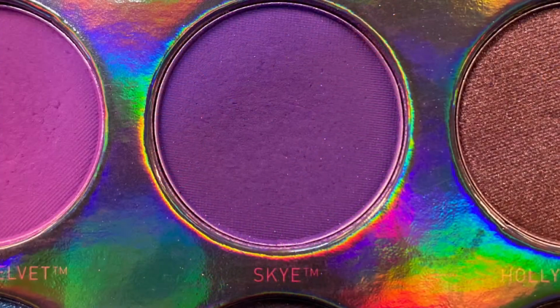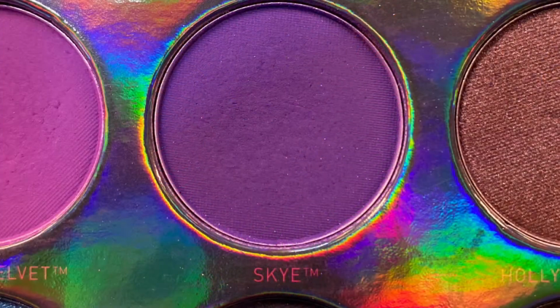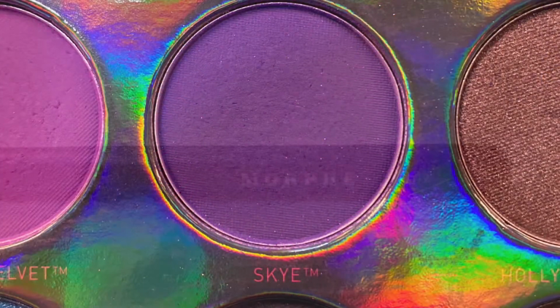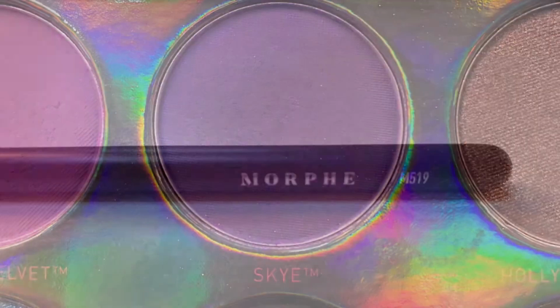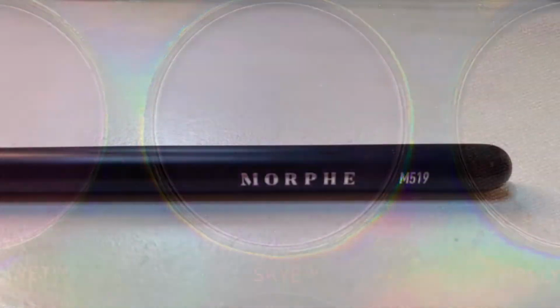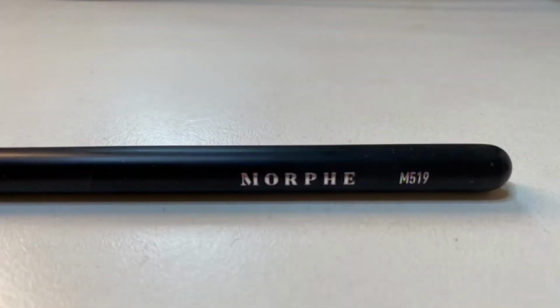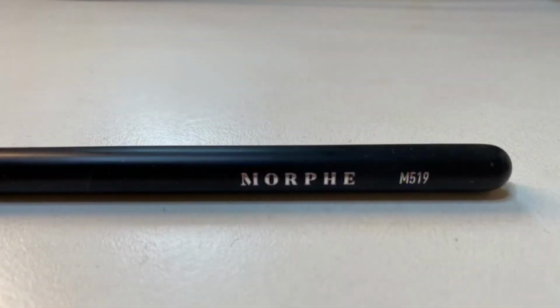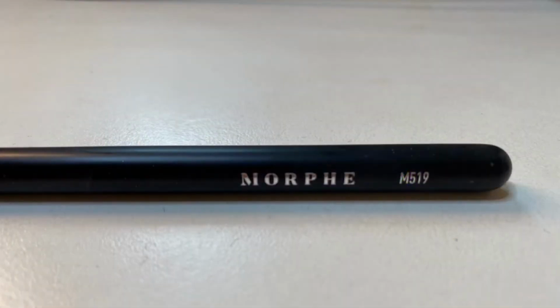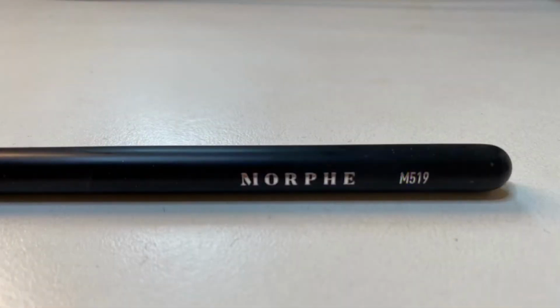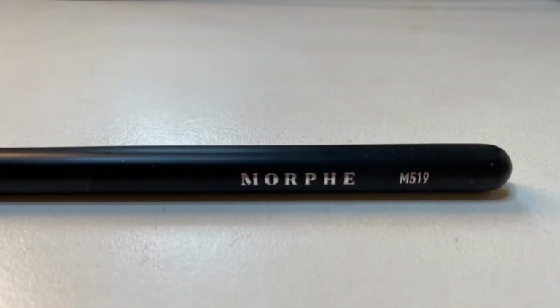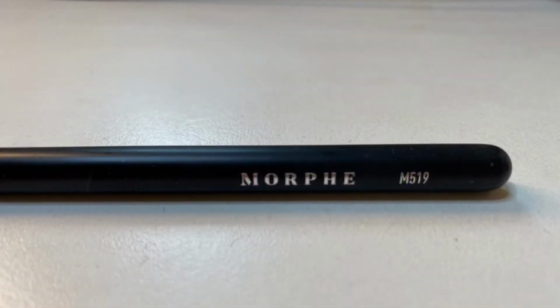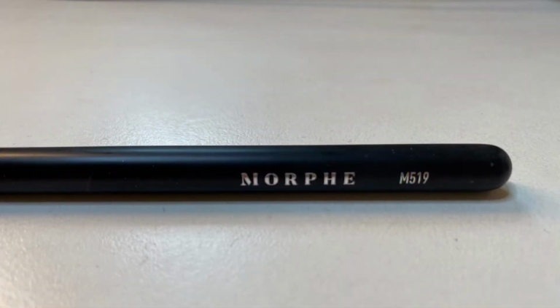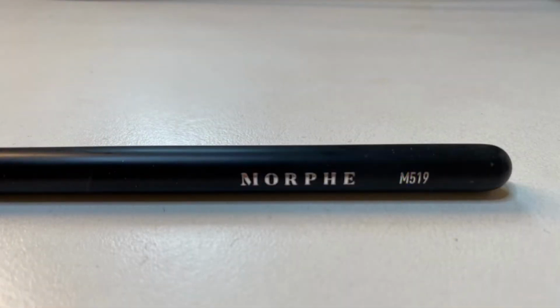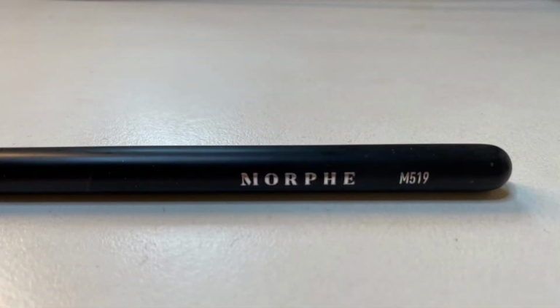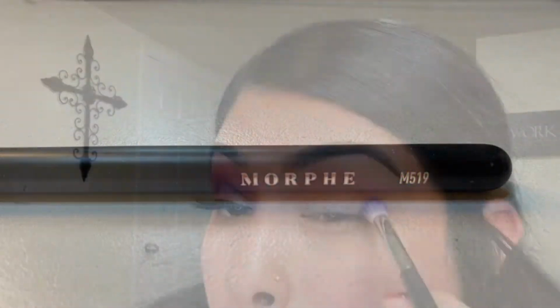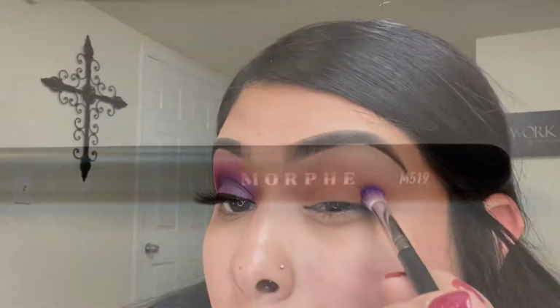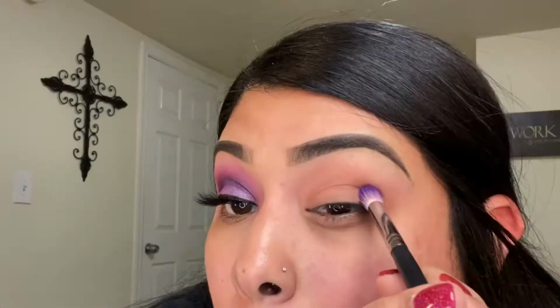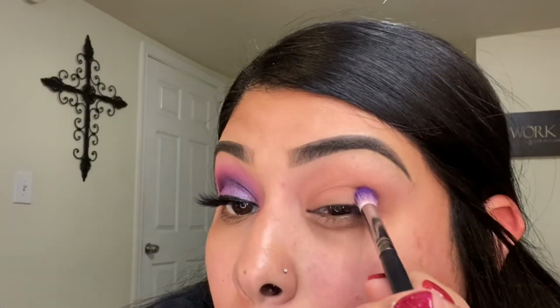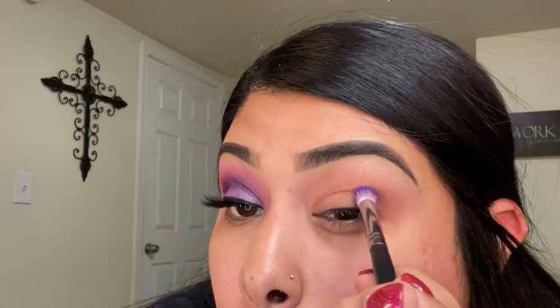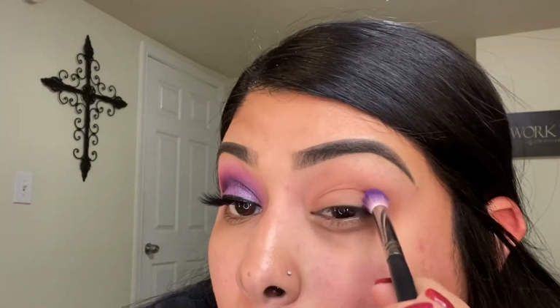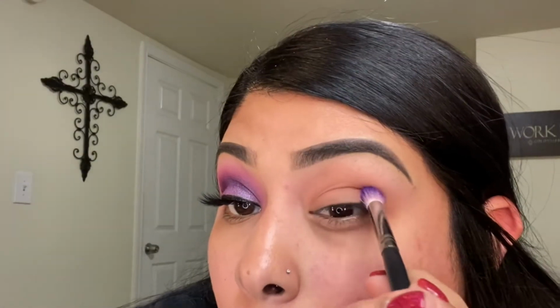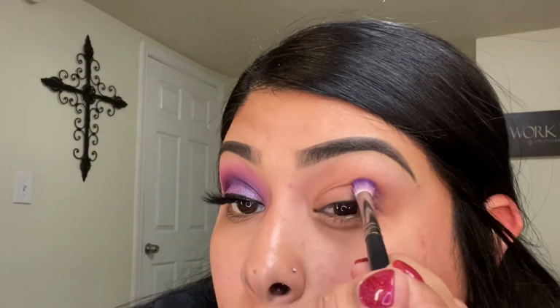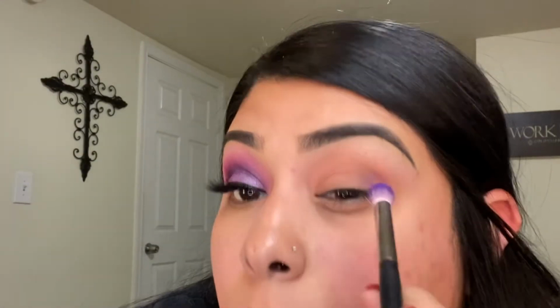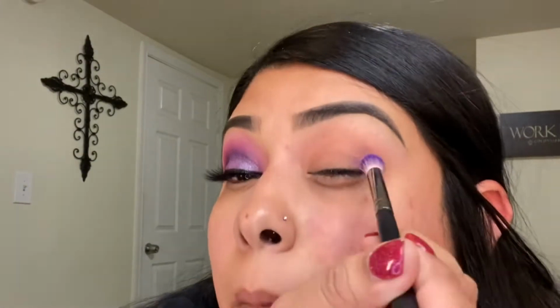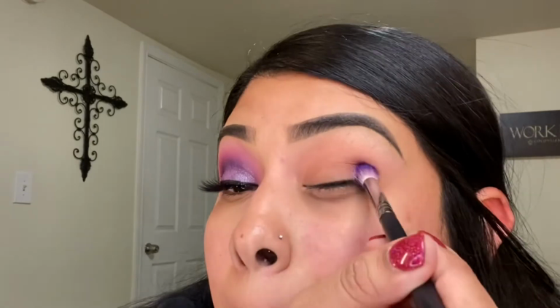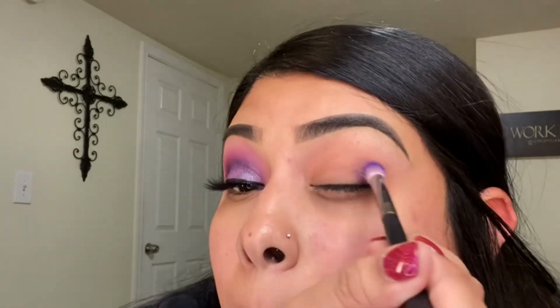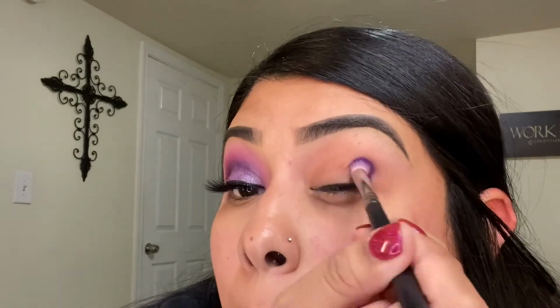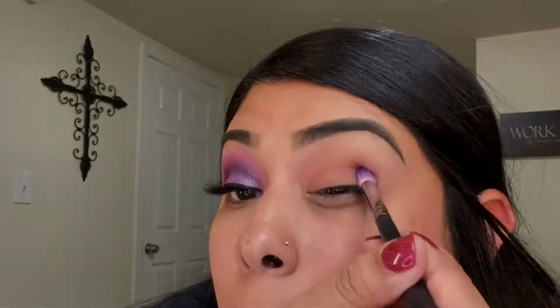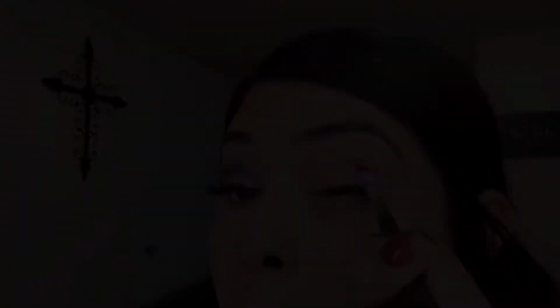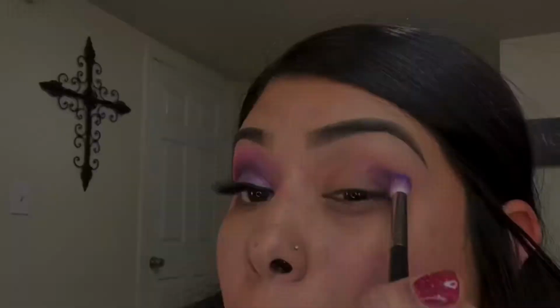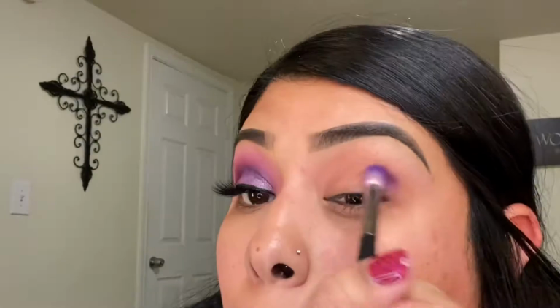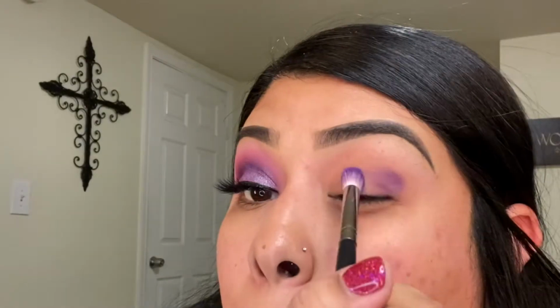Starting with the shade sky, going in with my Morphe M519 and I will be packing this all over the crease.